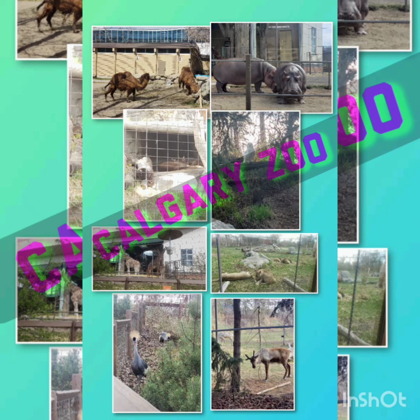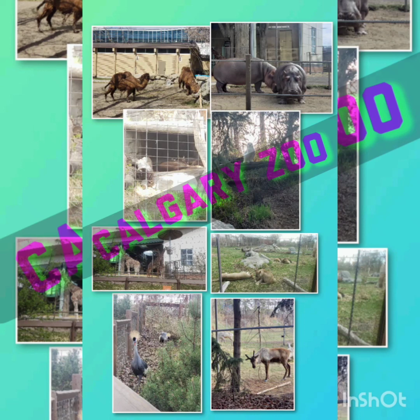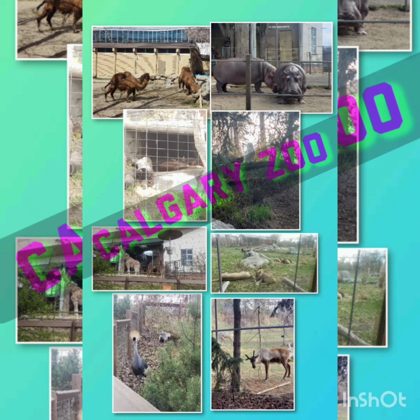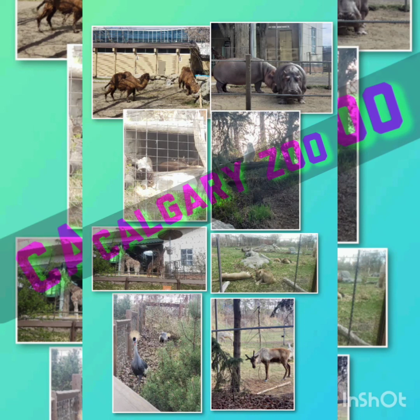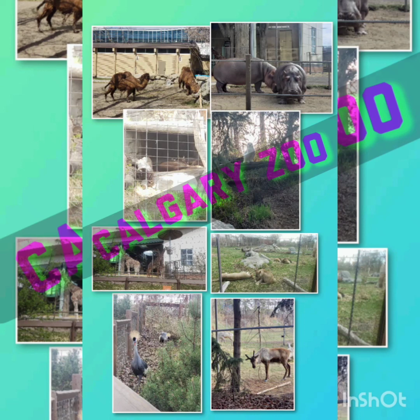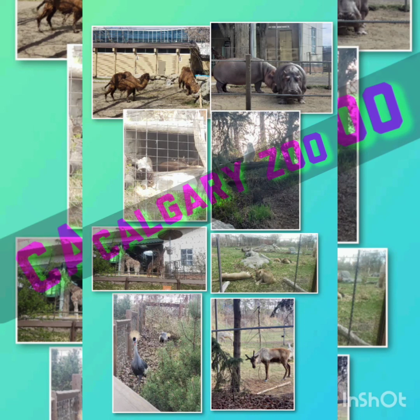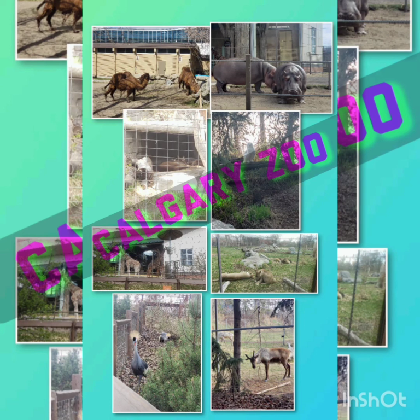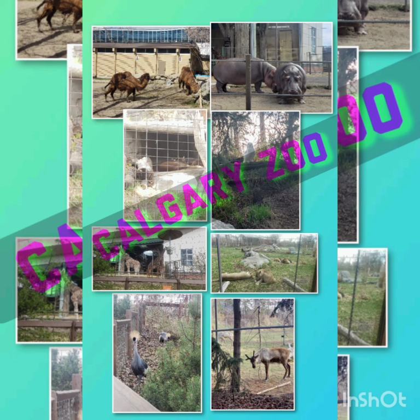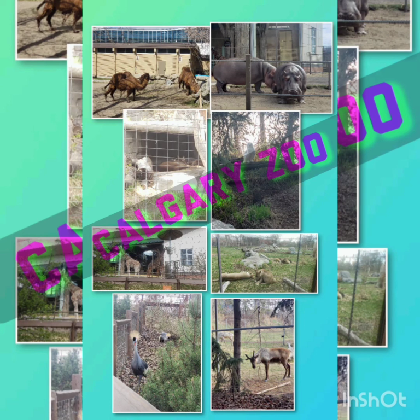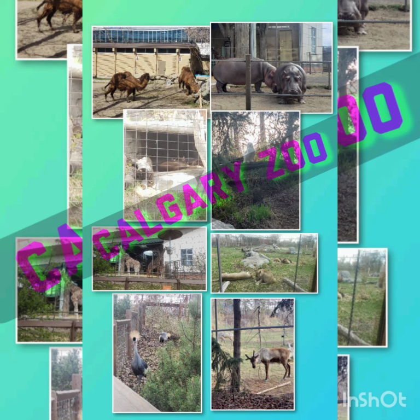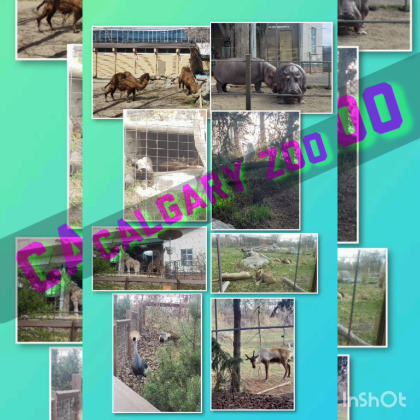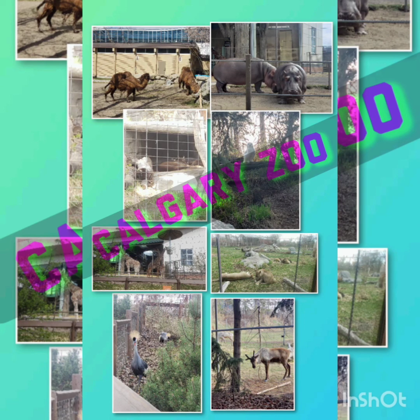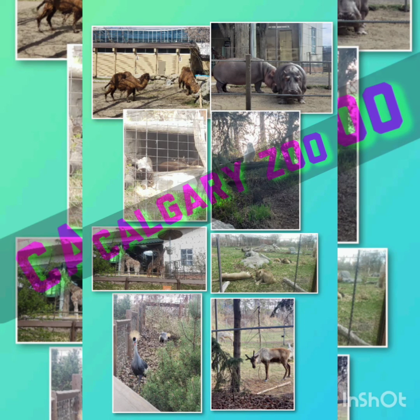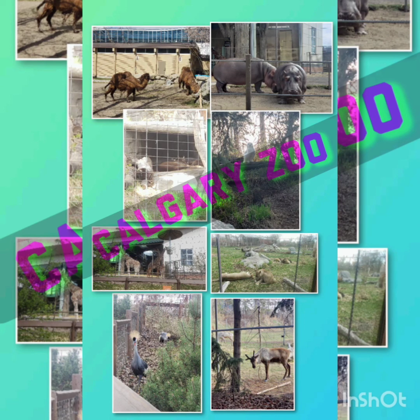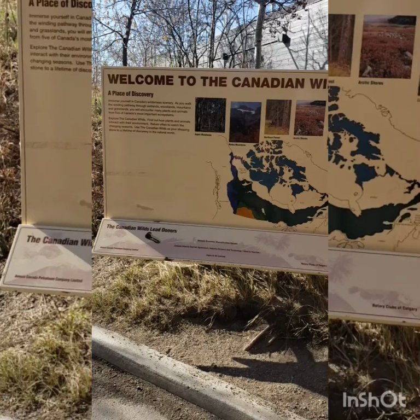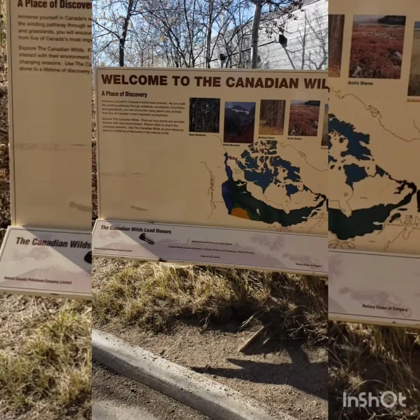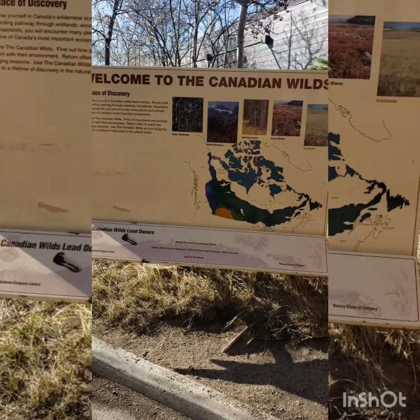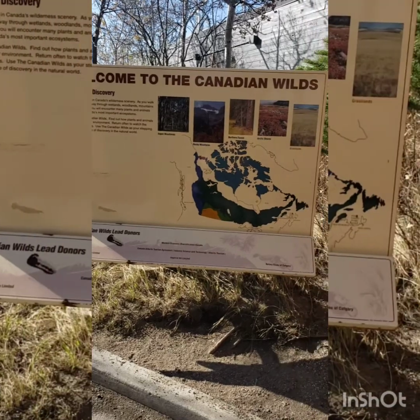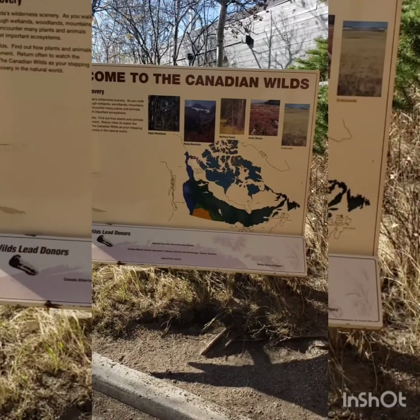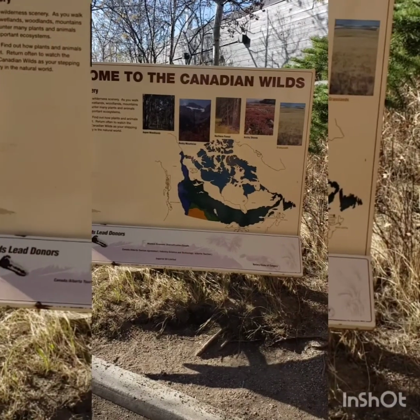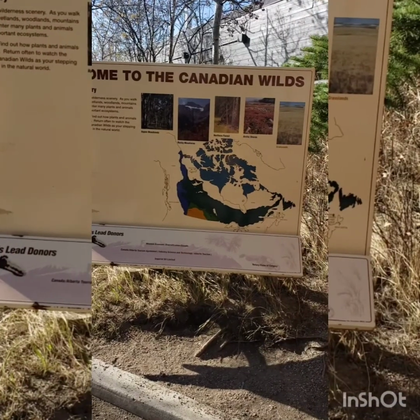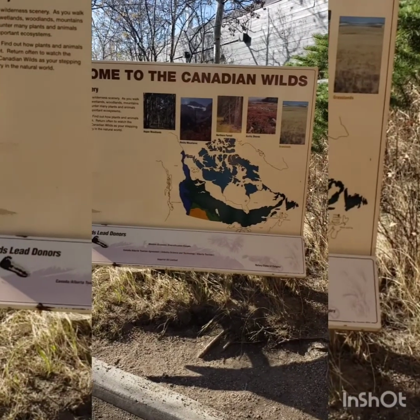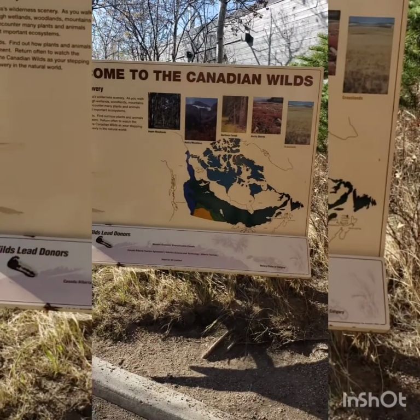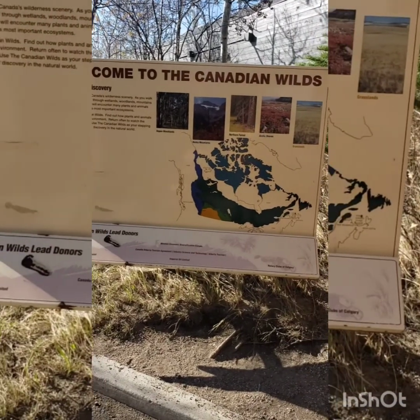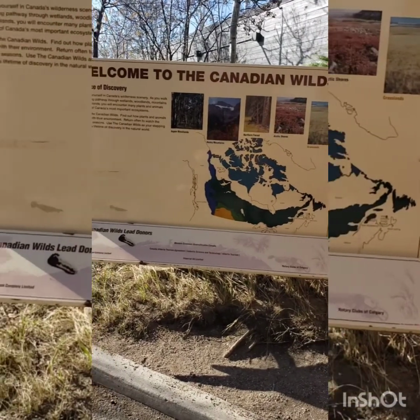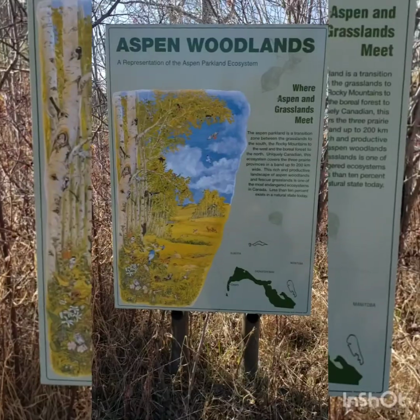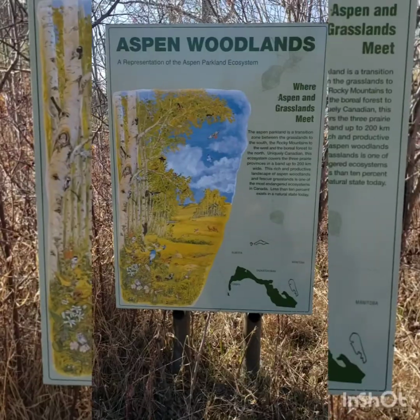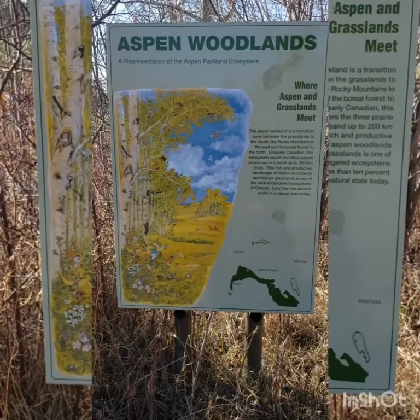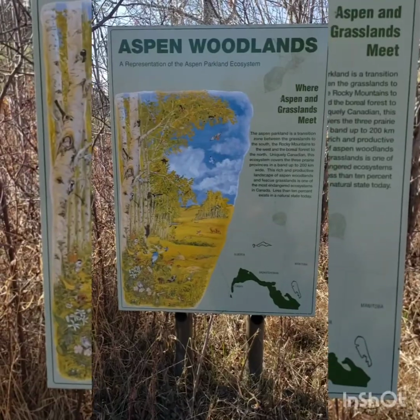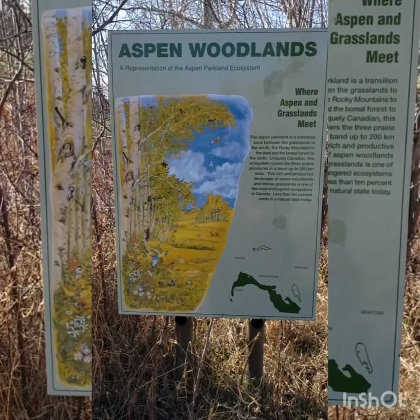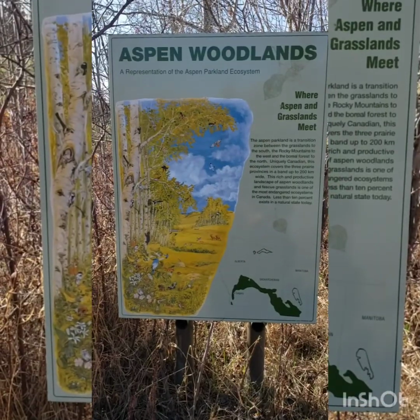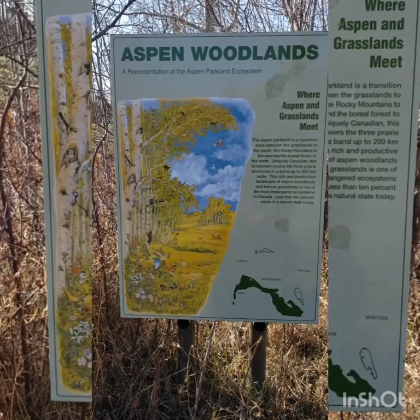Hi guys, this video is special because we are going to take you to Calgary Zoo.